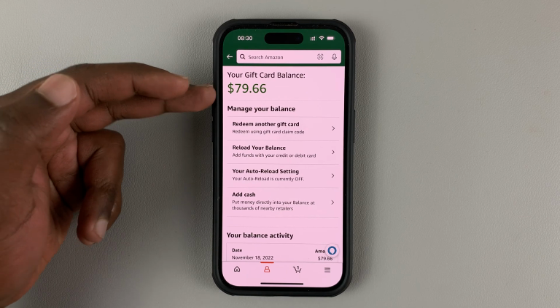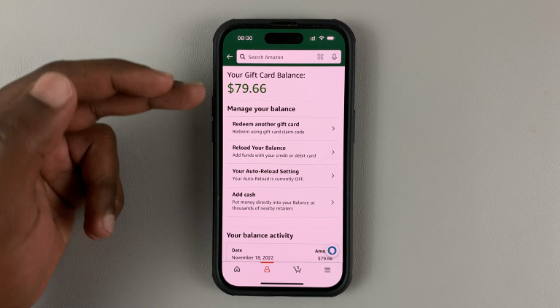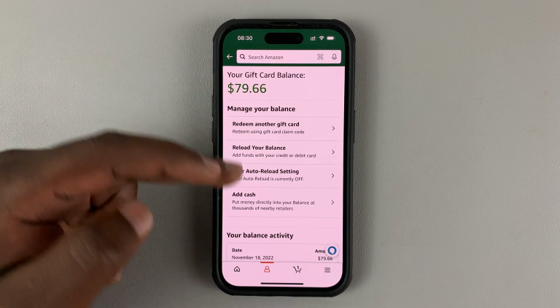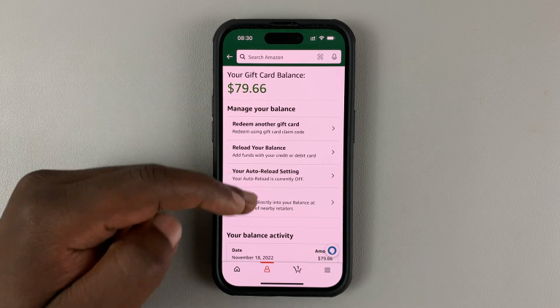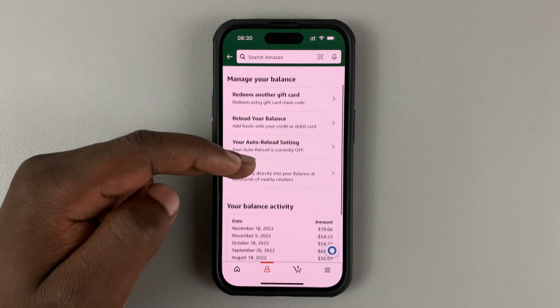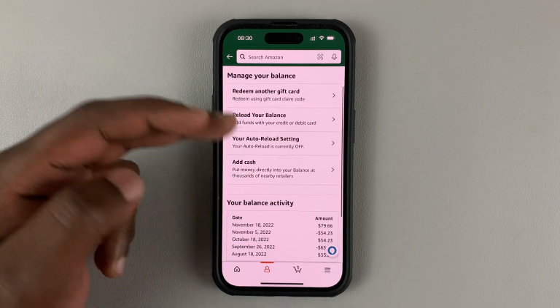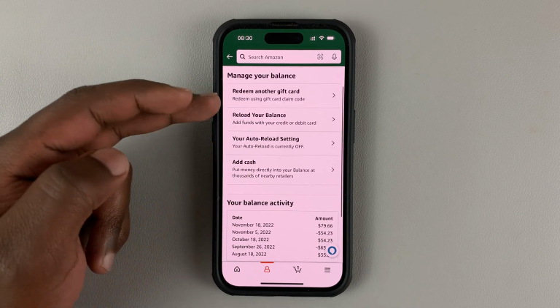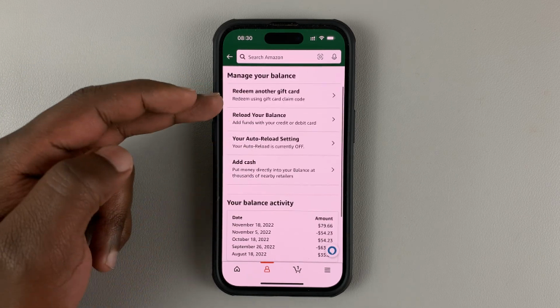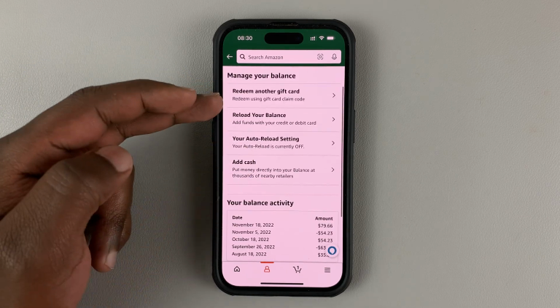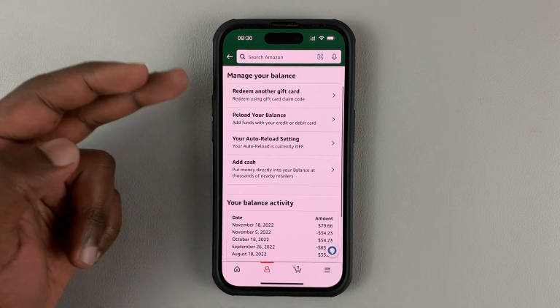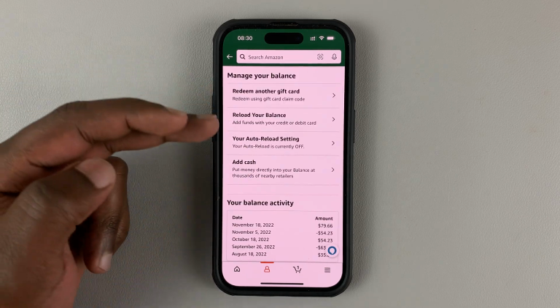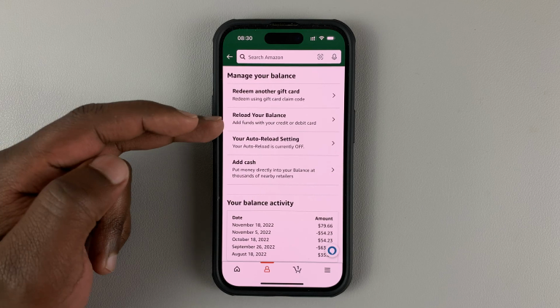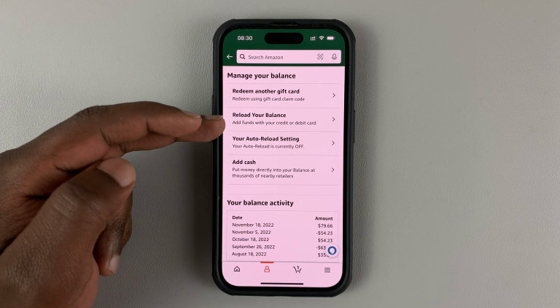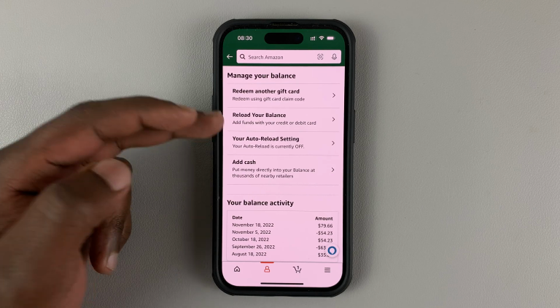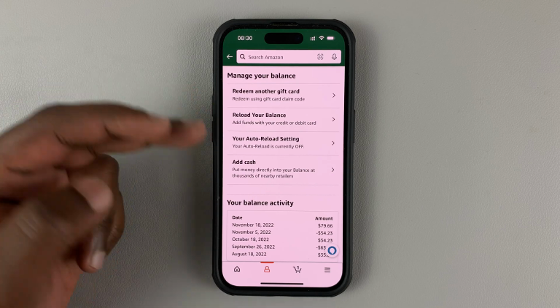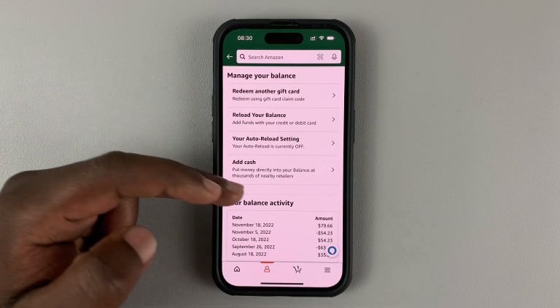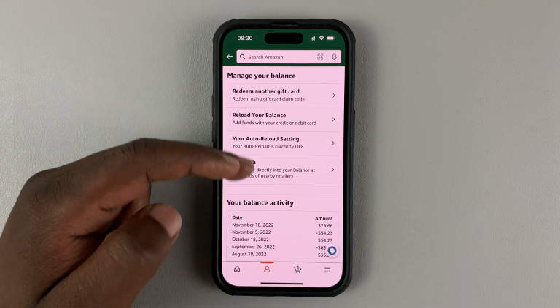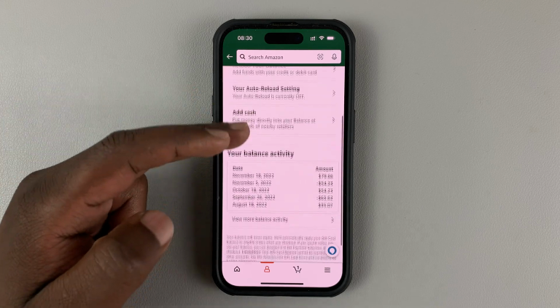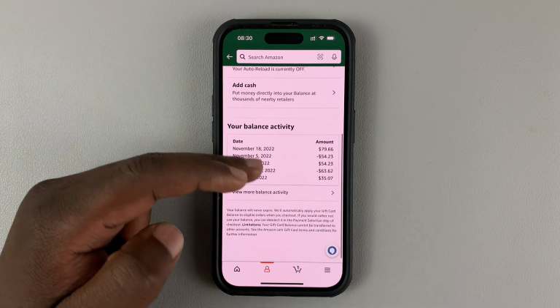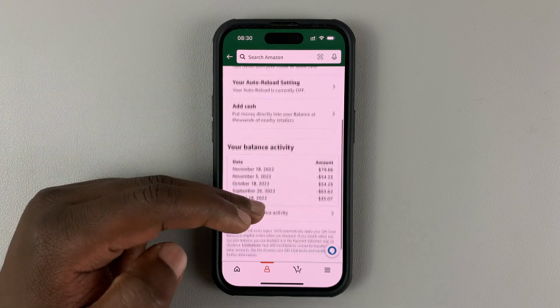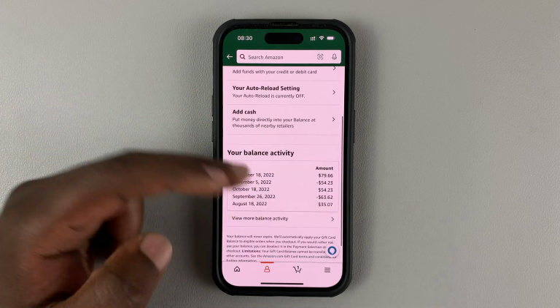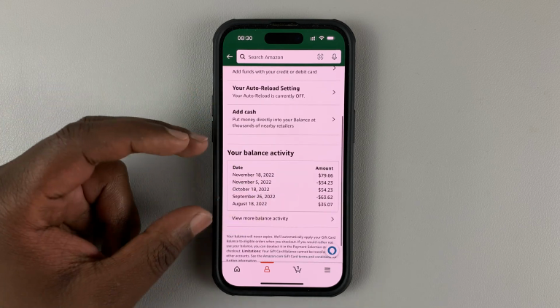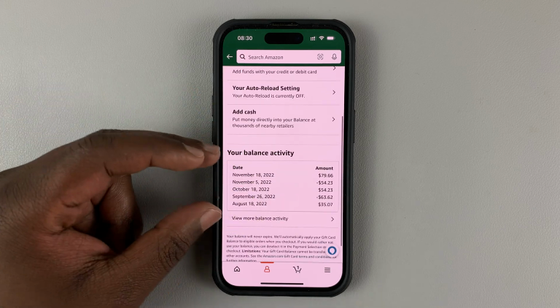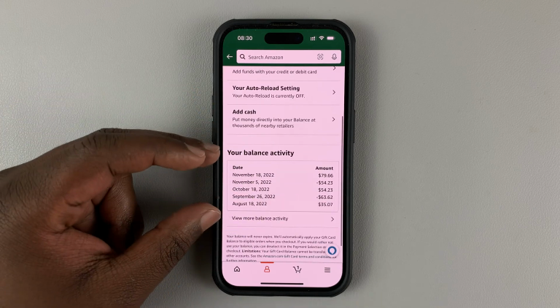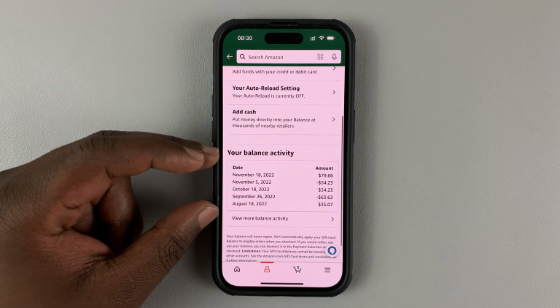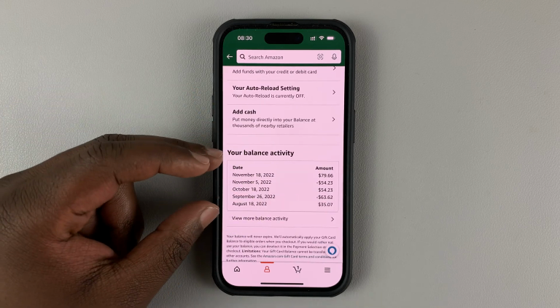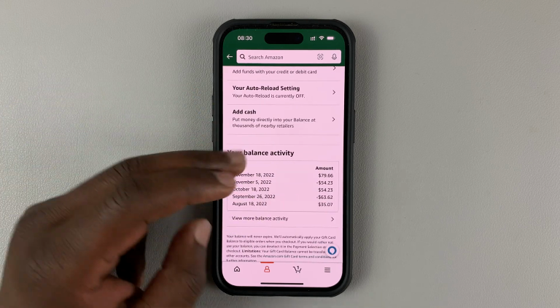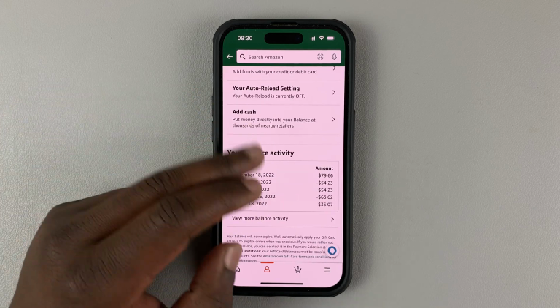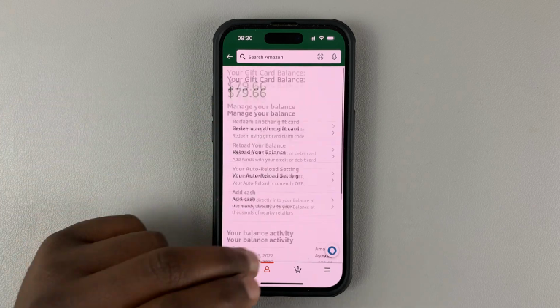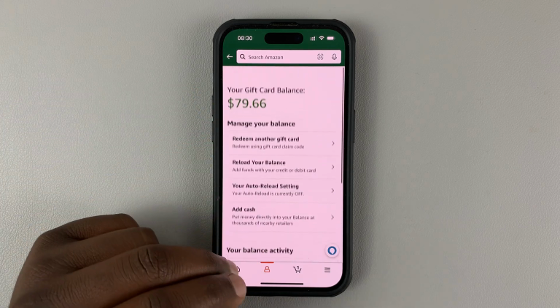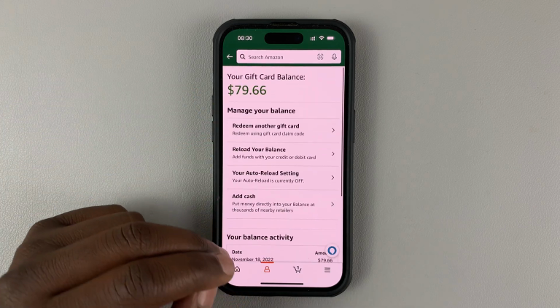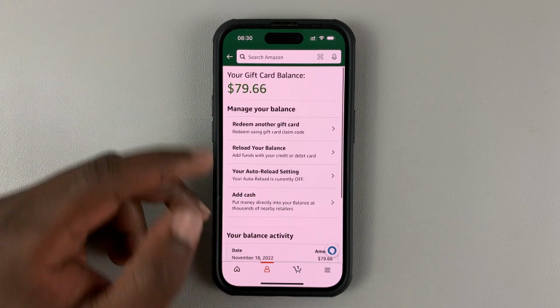Of course, there are other options like redeeming another gift card, reloading your balance, and your balance activity — all on the same page. But your gift card balance is at the top.